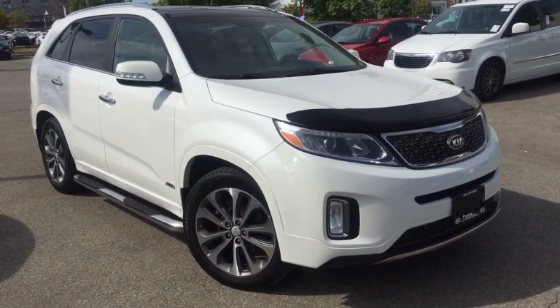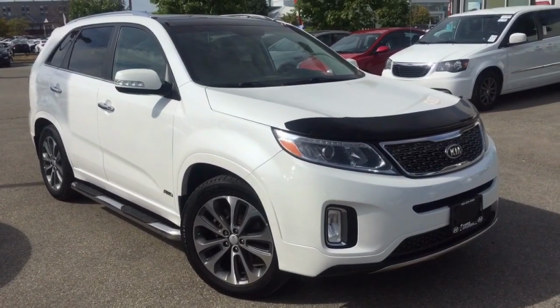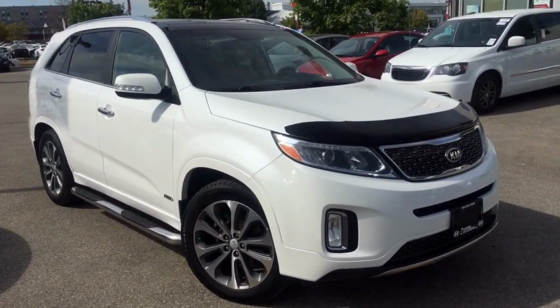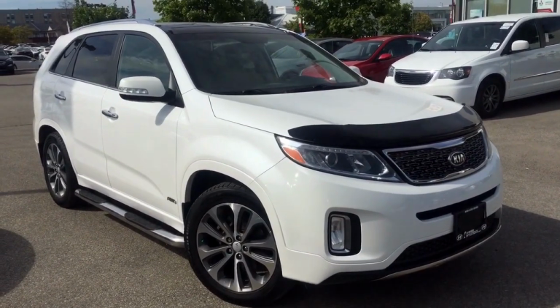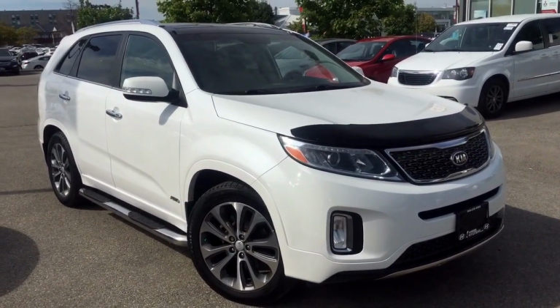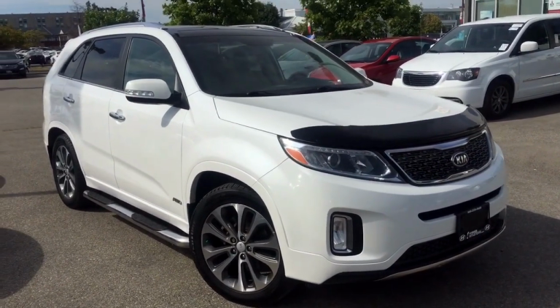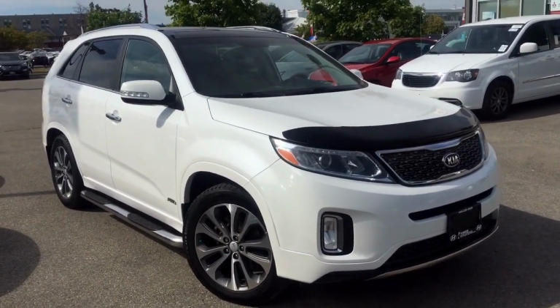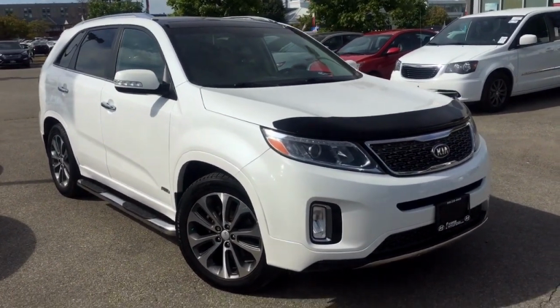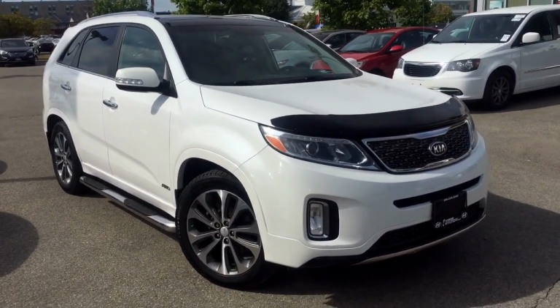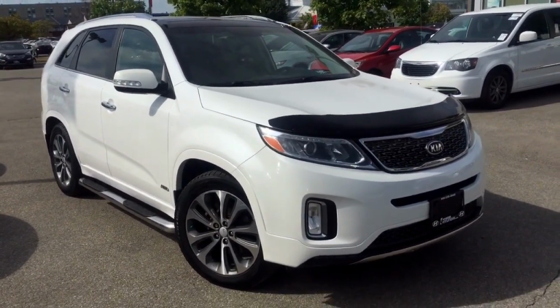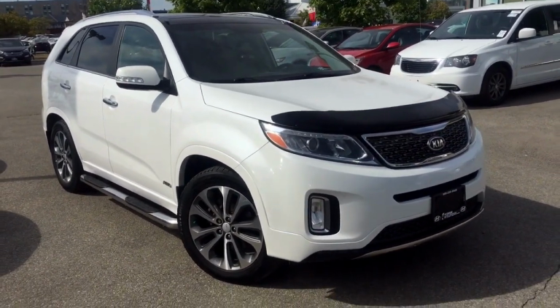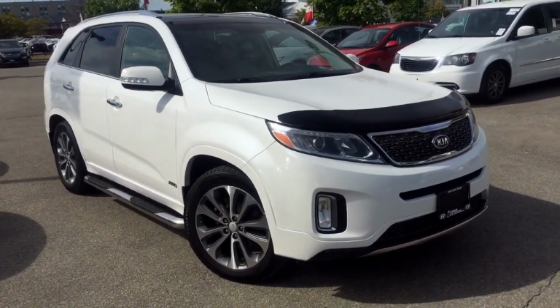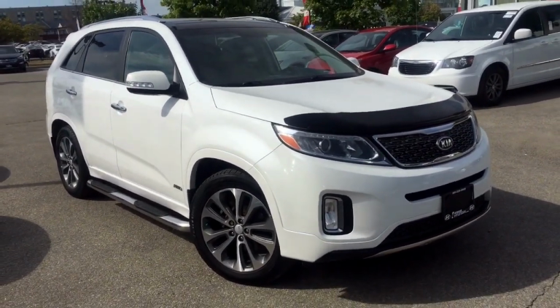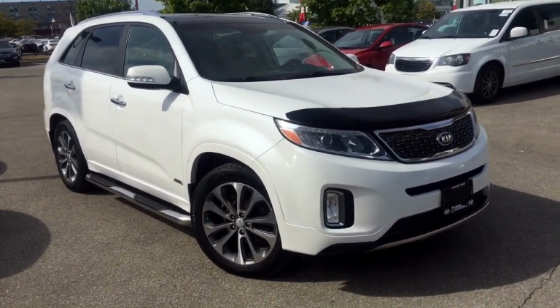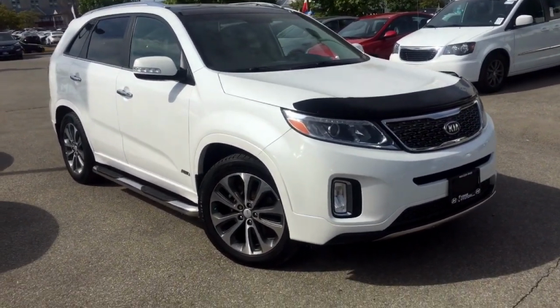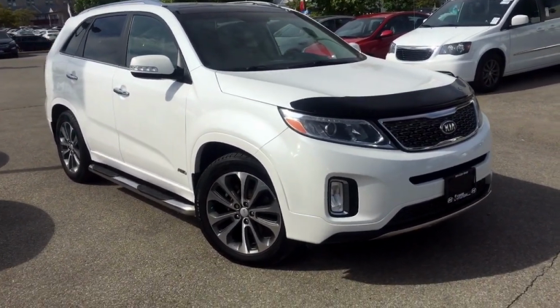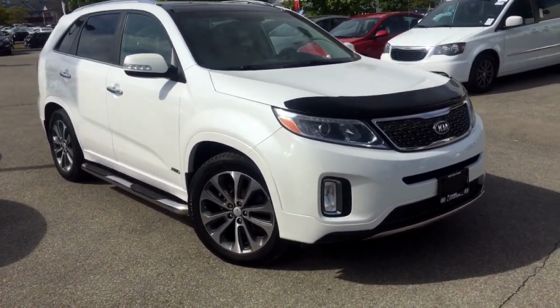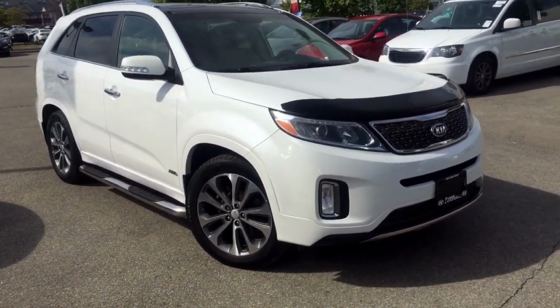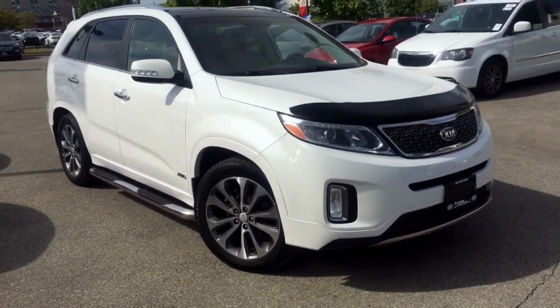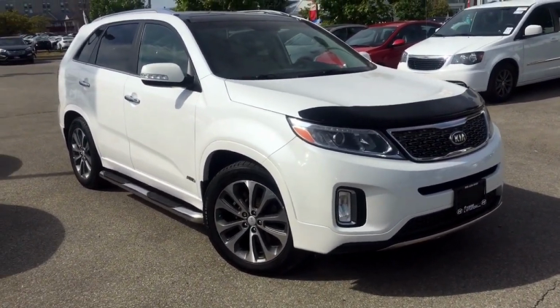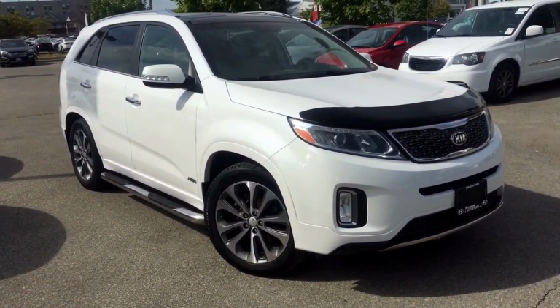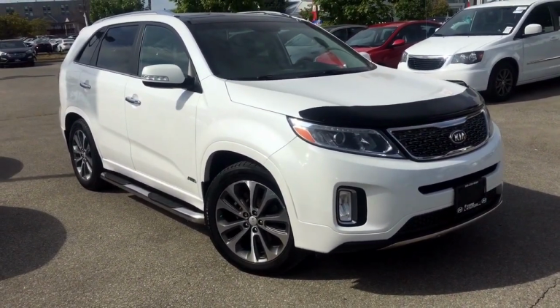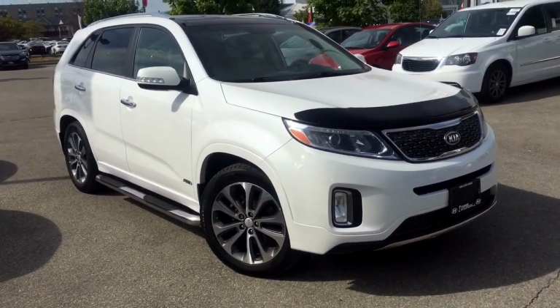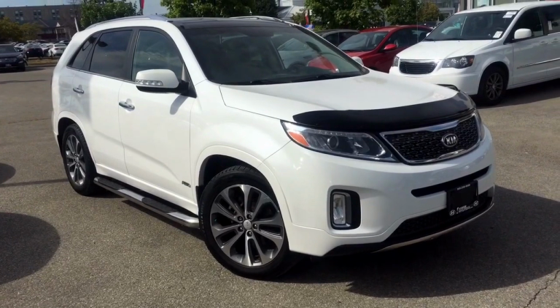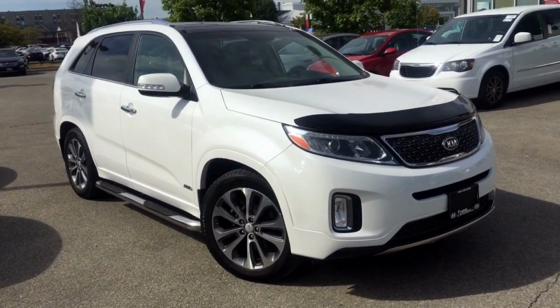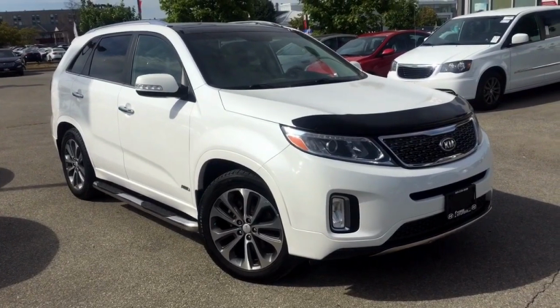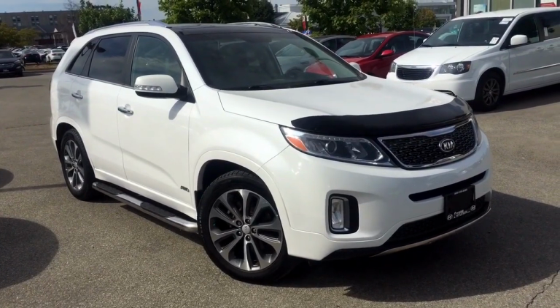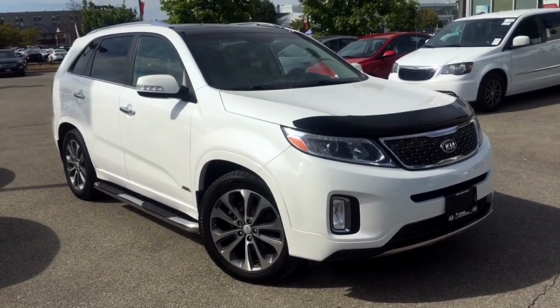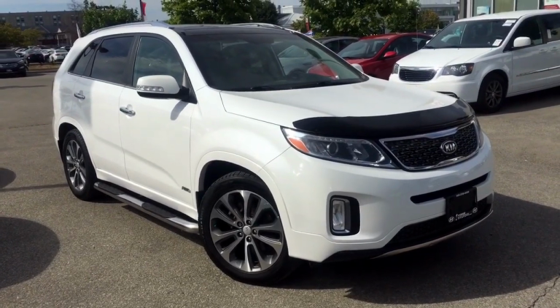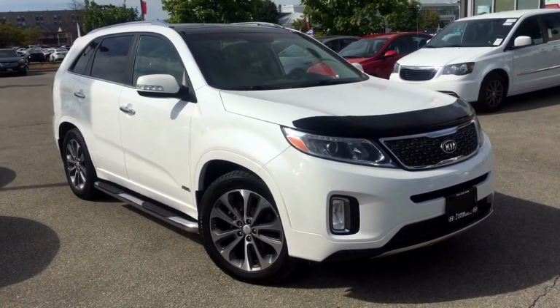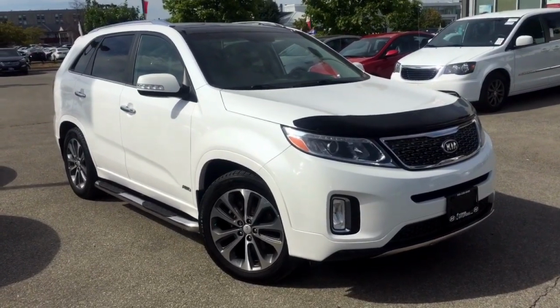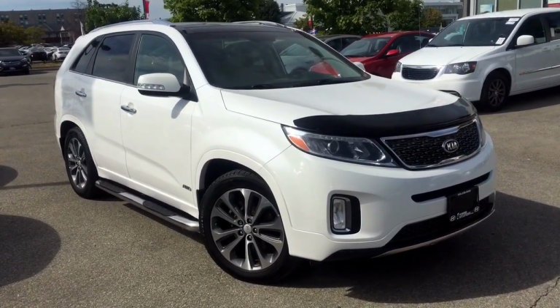It's a great day here at 401 Dixie Hyundai. AJ here, and today we're going to do a quick walk-around of a 2014 Kia Sorento SX.